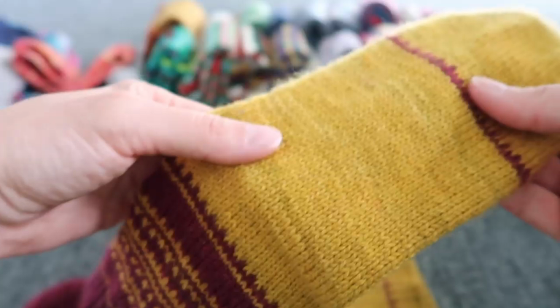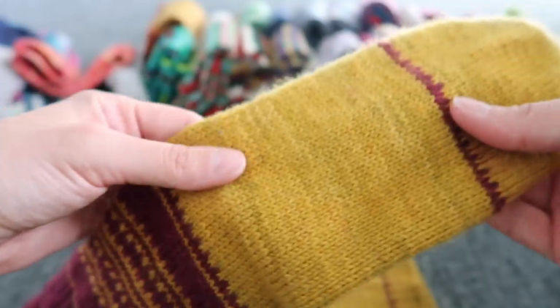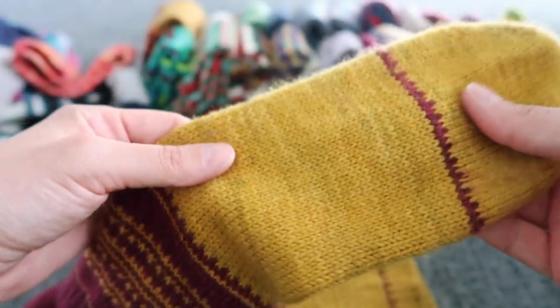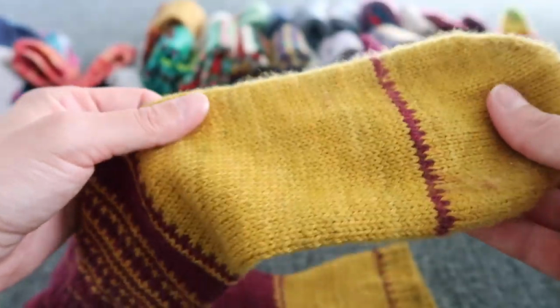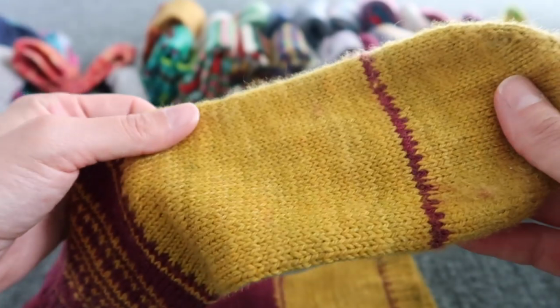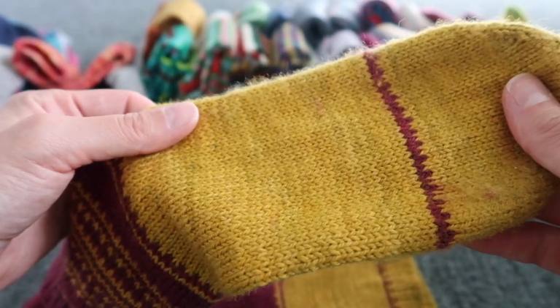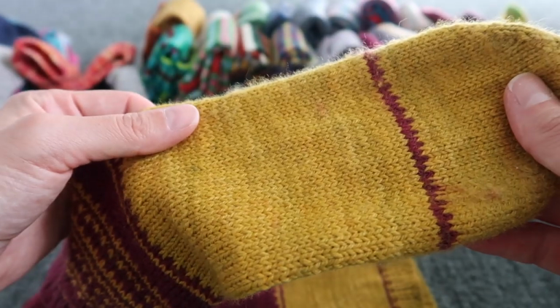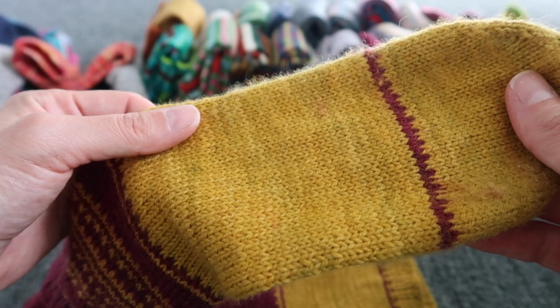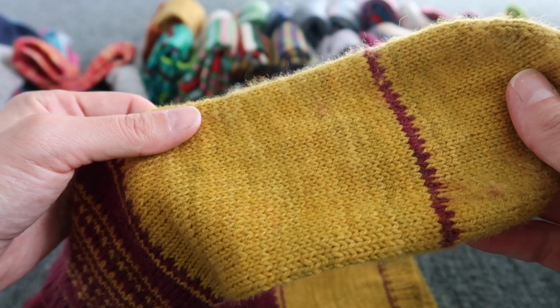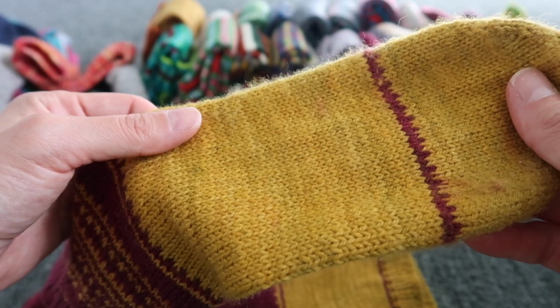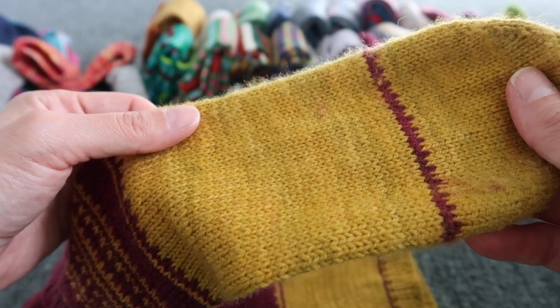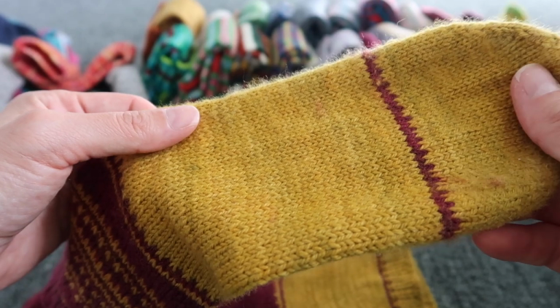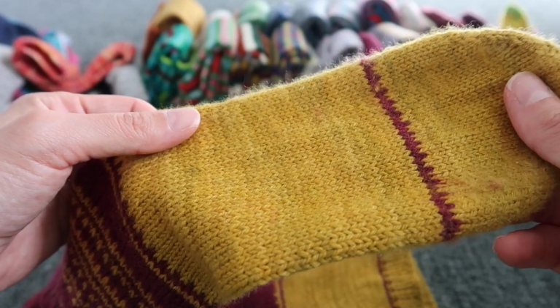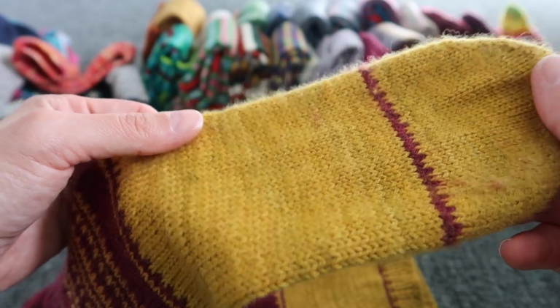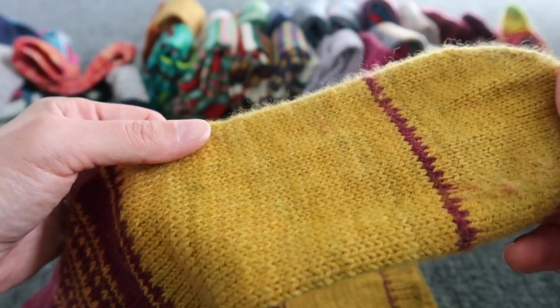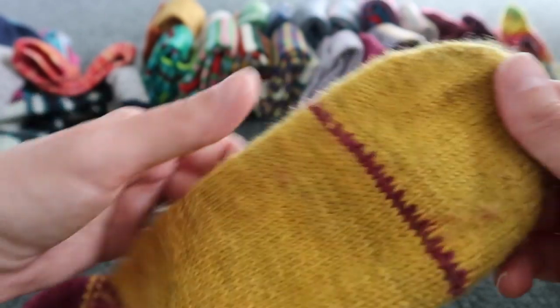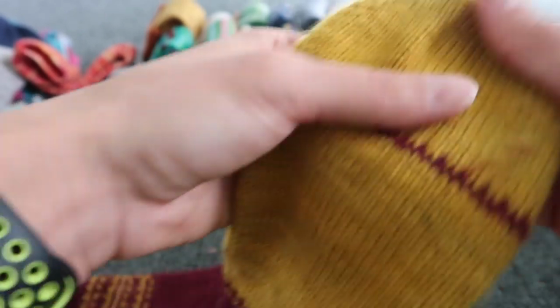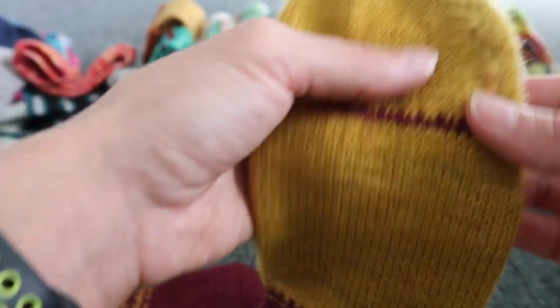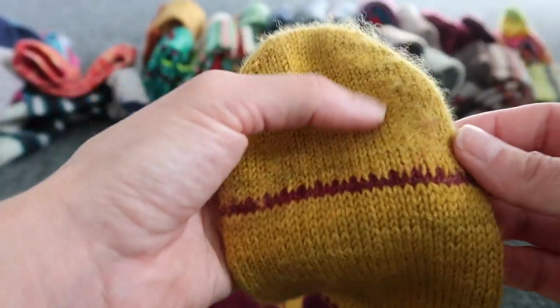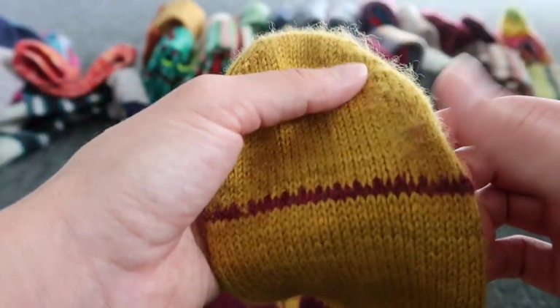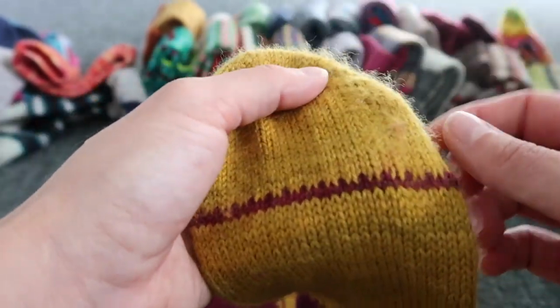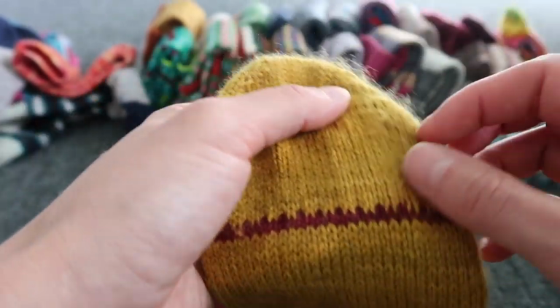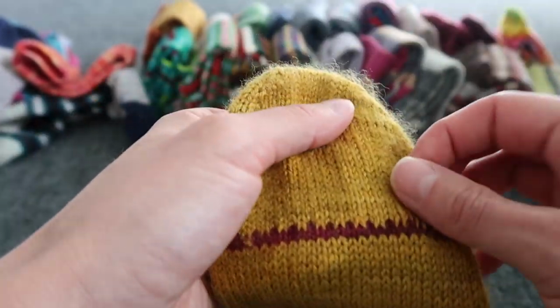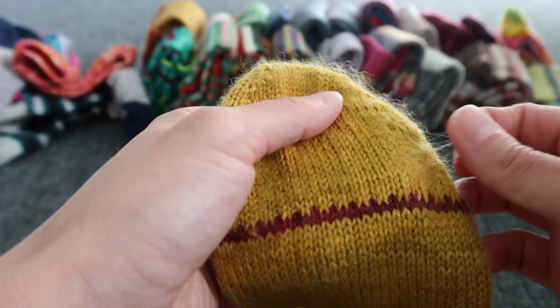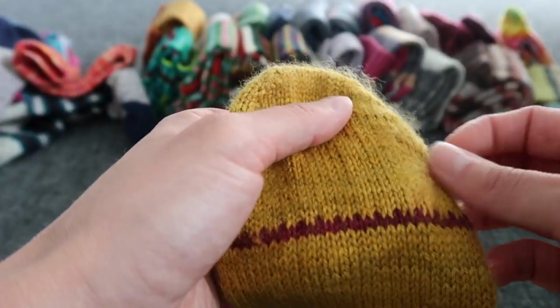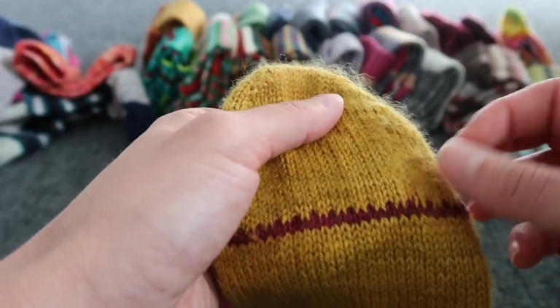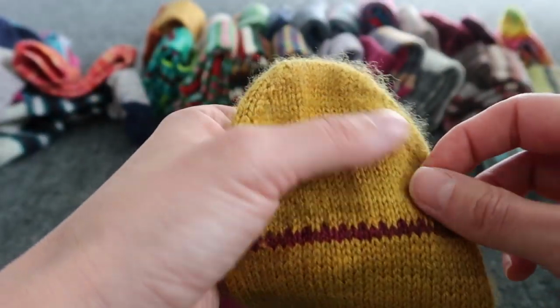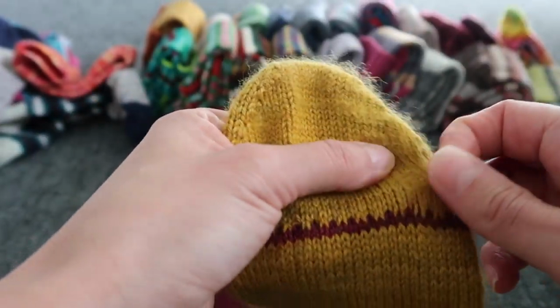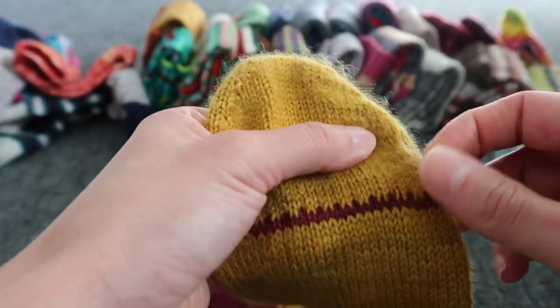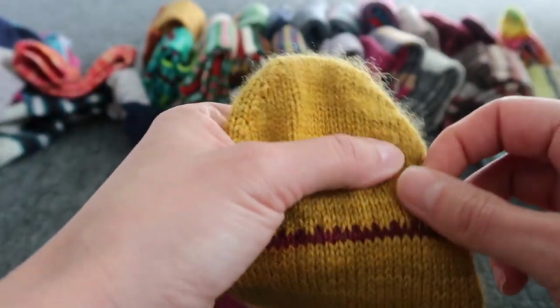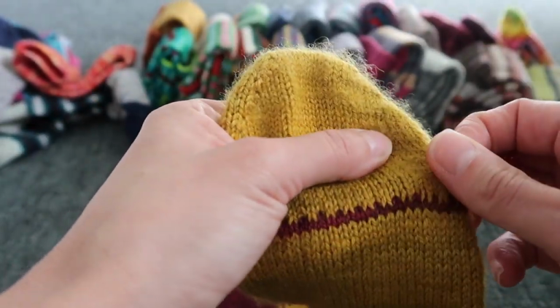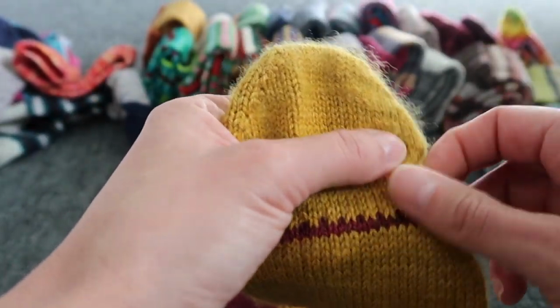They were a butter to knit — so that's why I'm always afraid that they will pill.